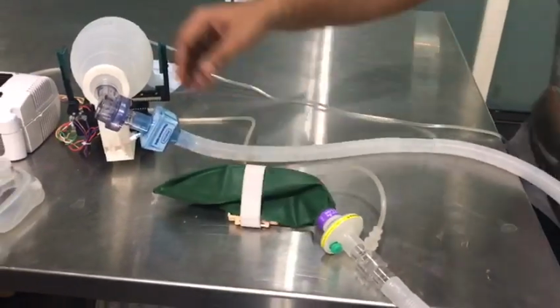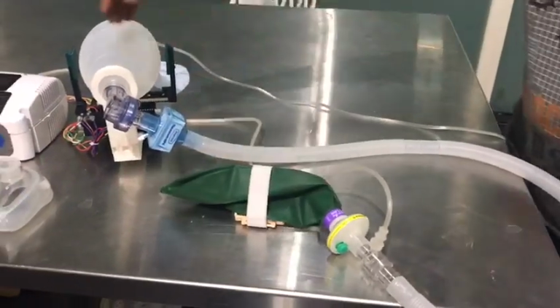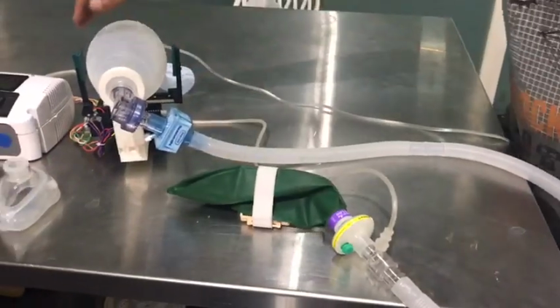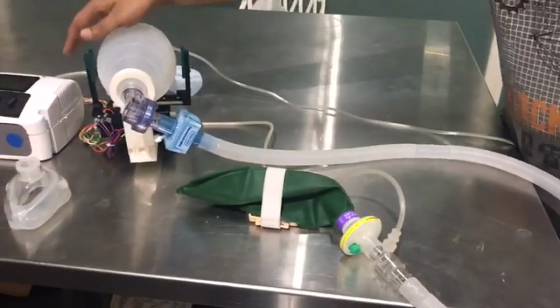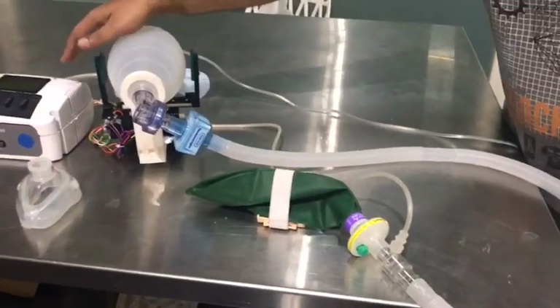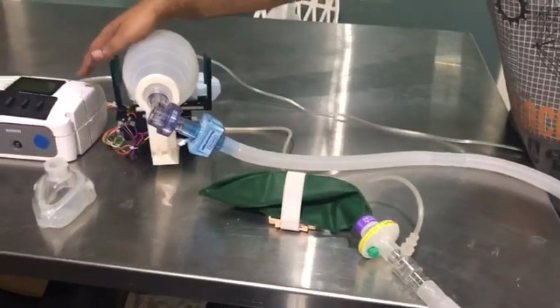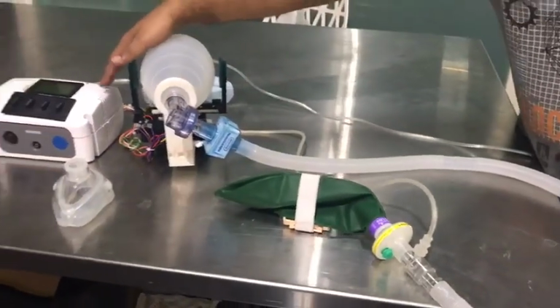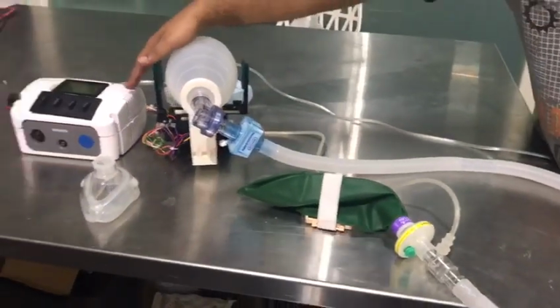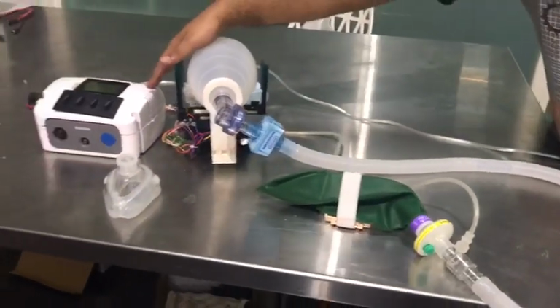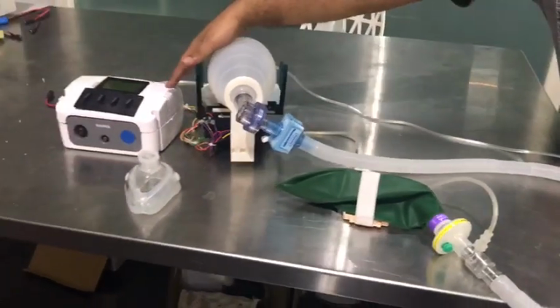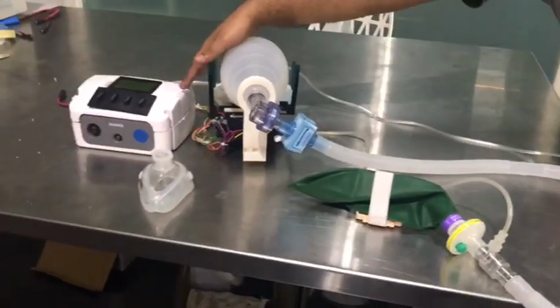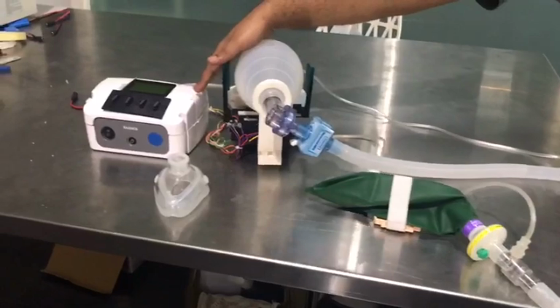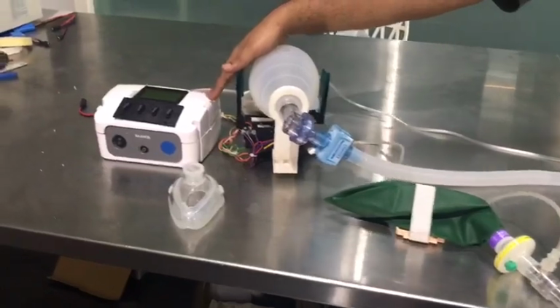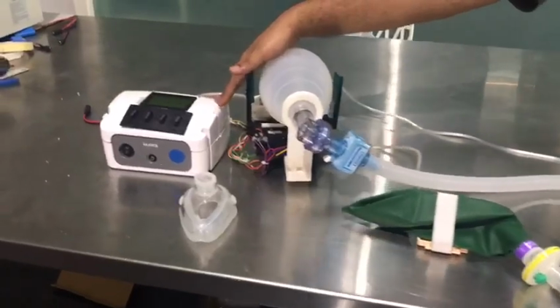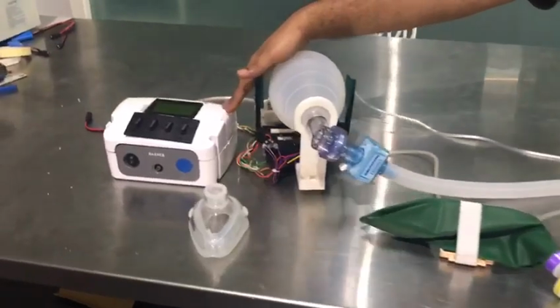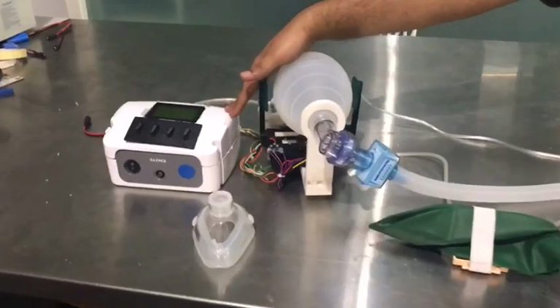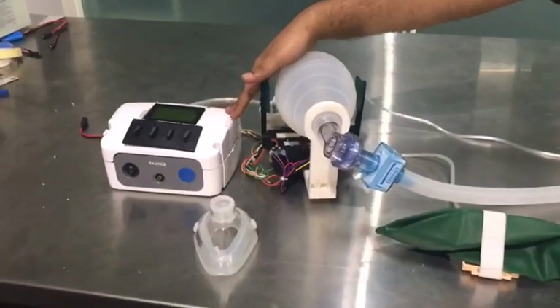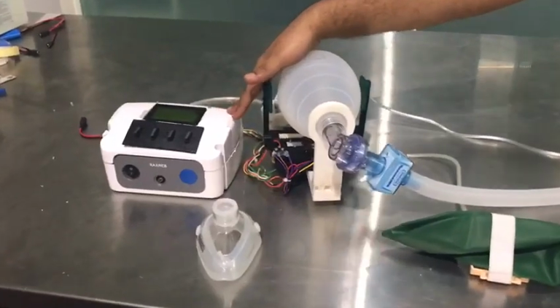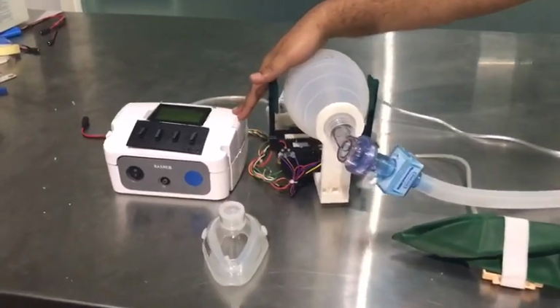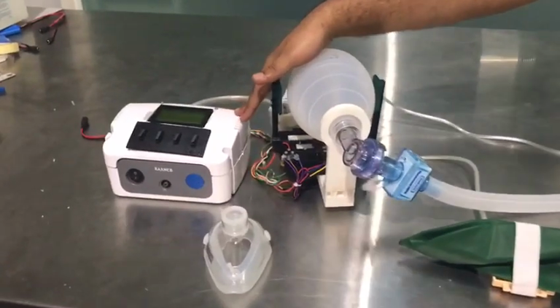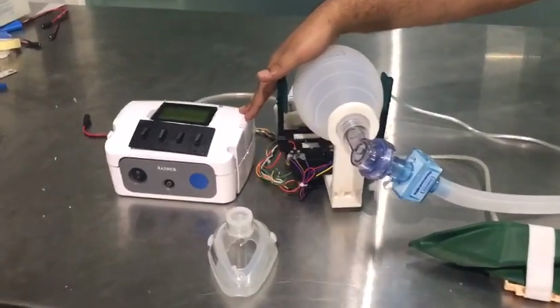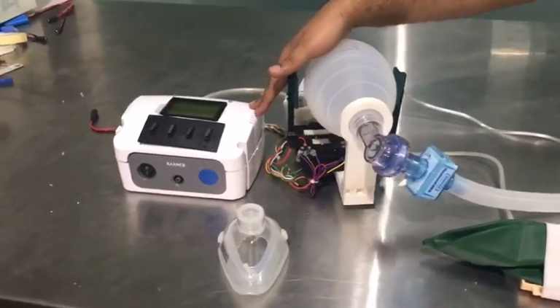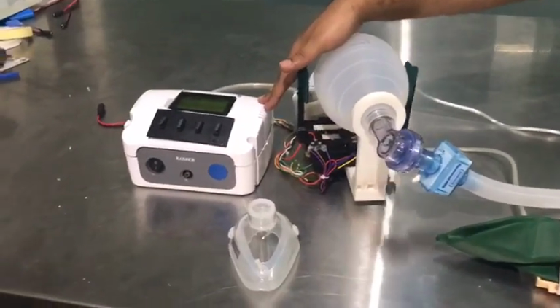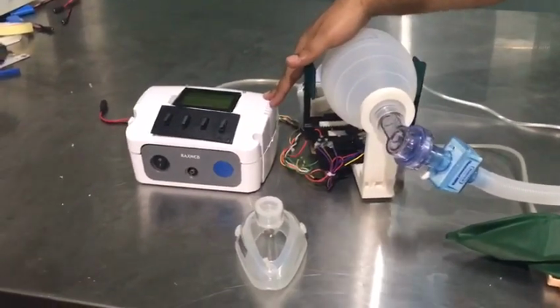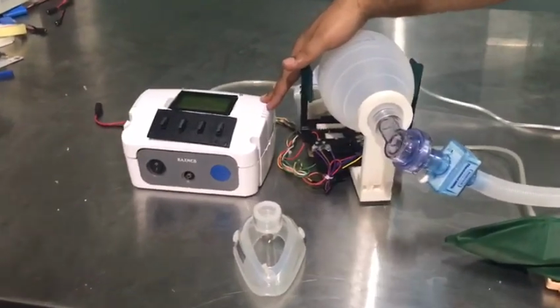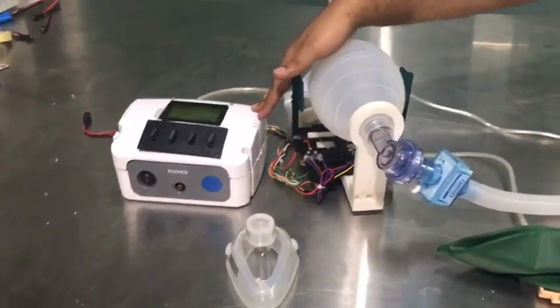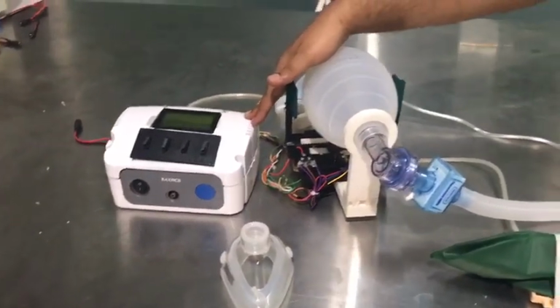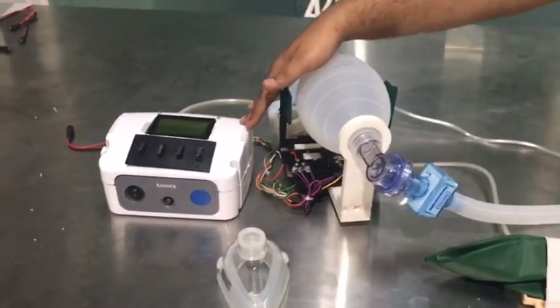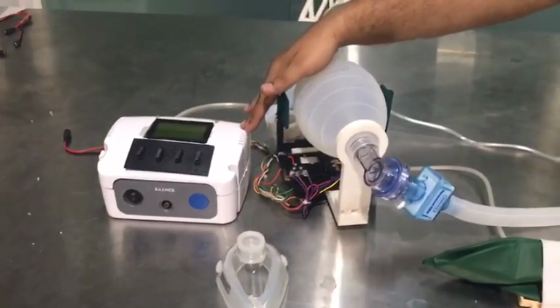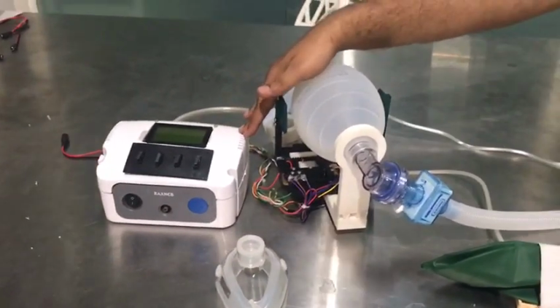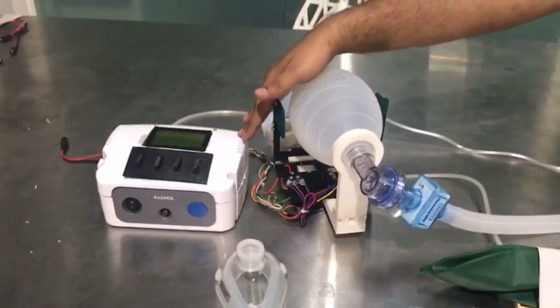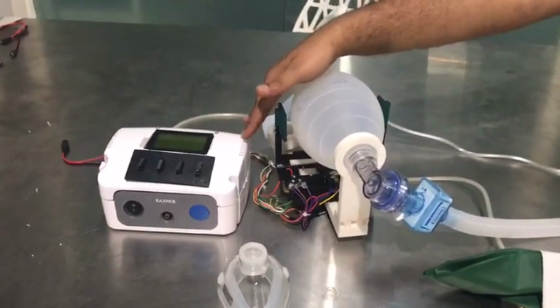This is the control unit where the IE ratio, tidal volume, and the oscillation rate can be adjusted.